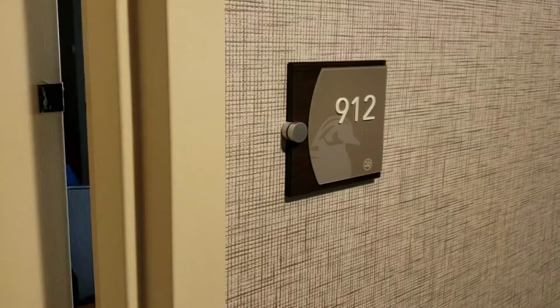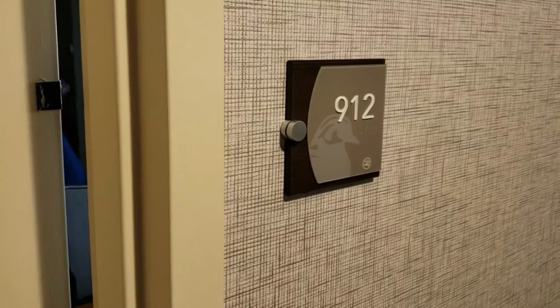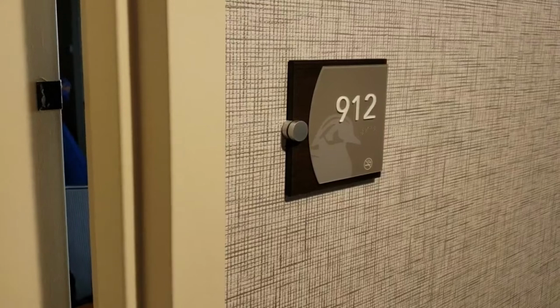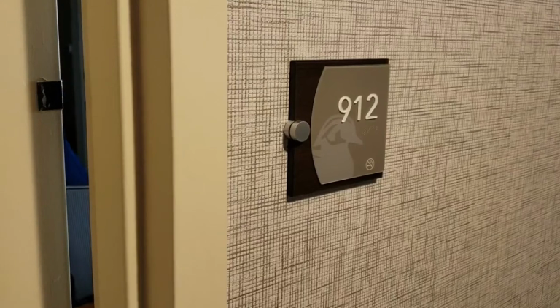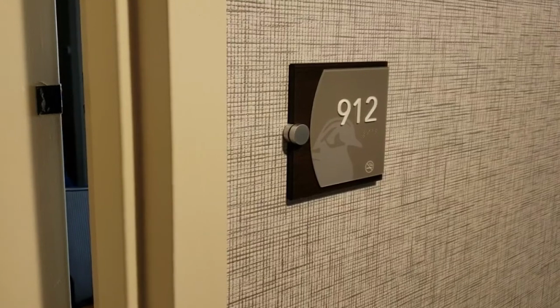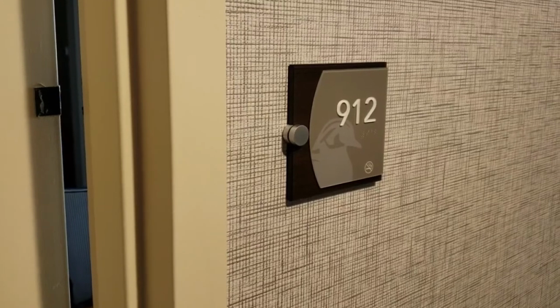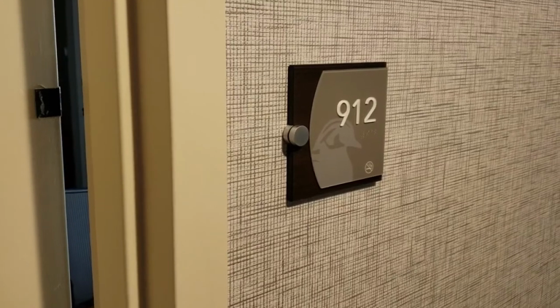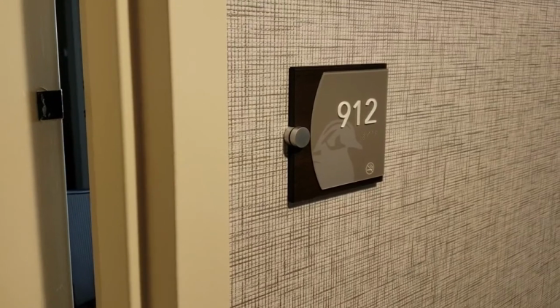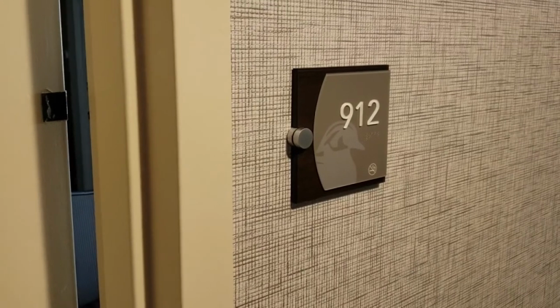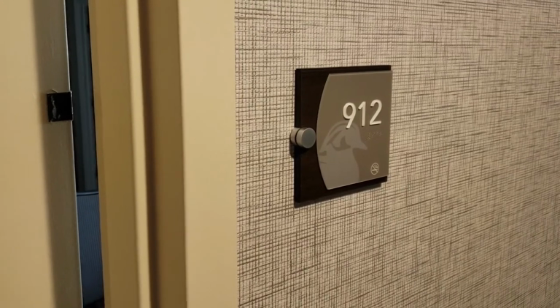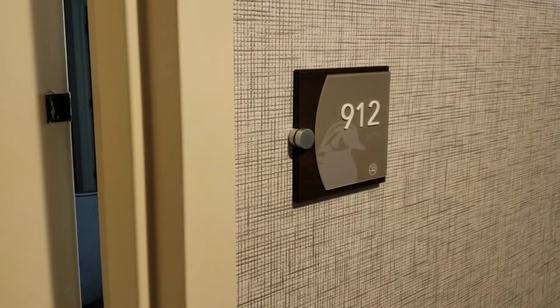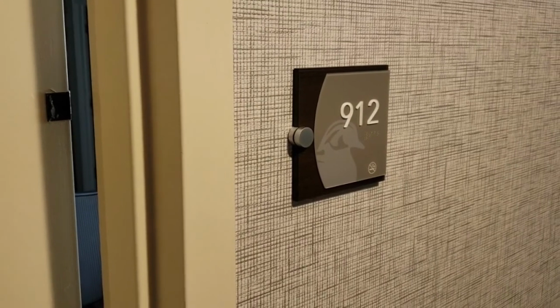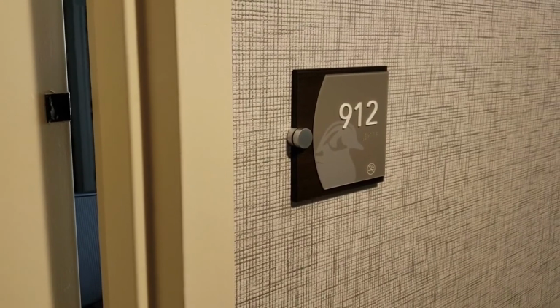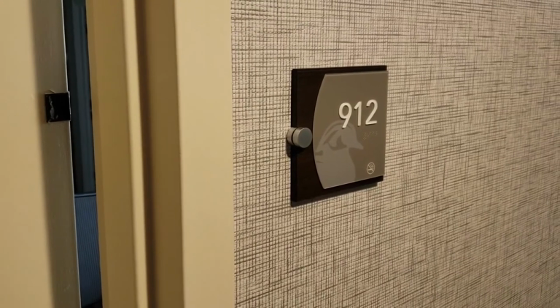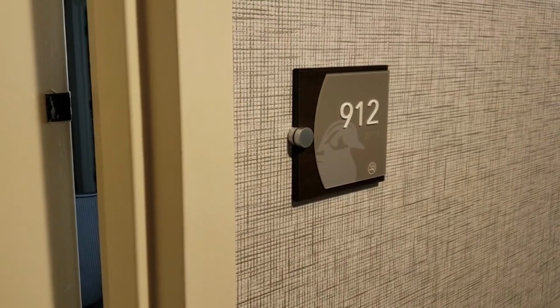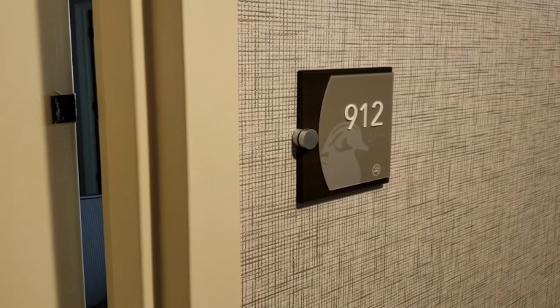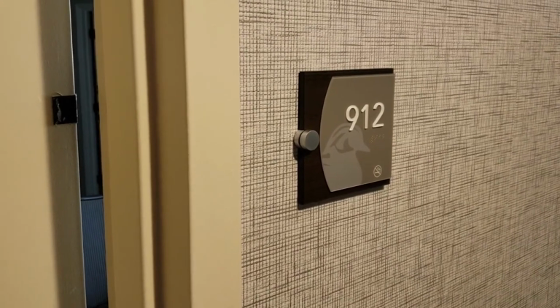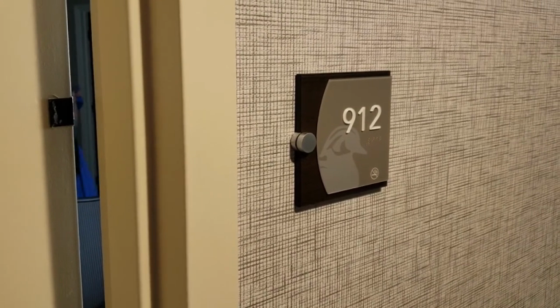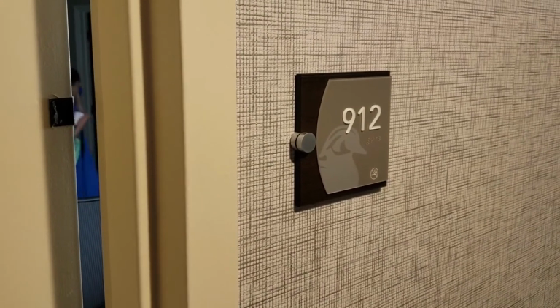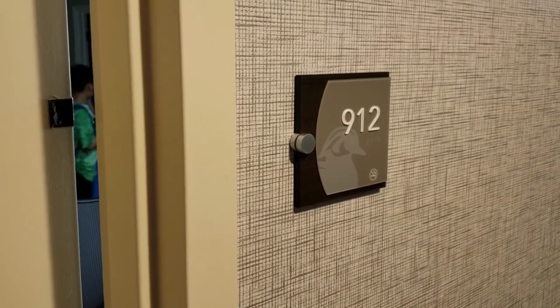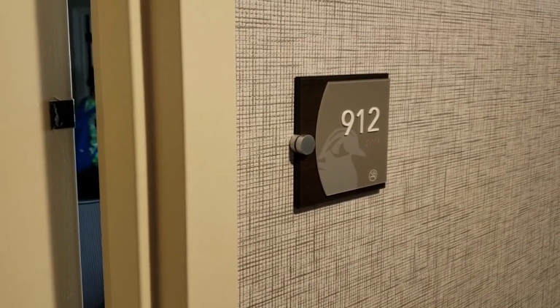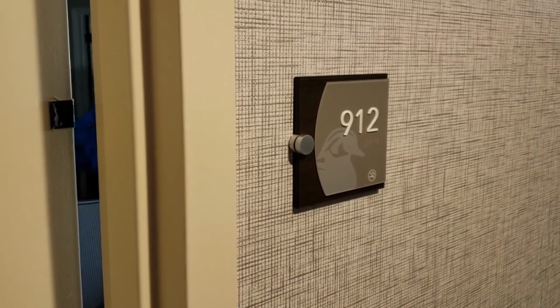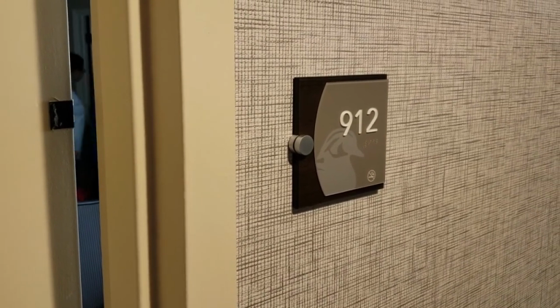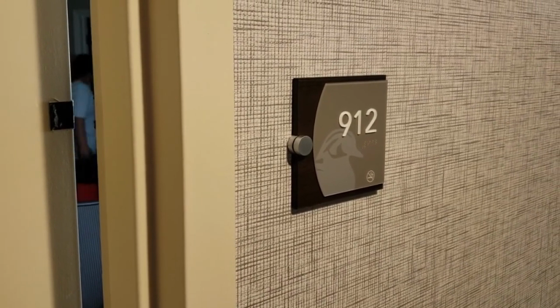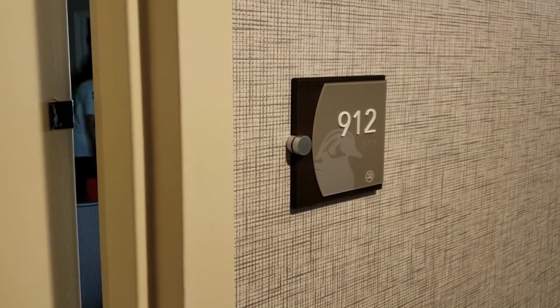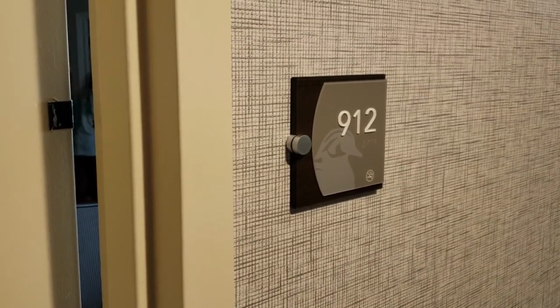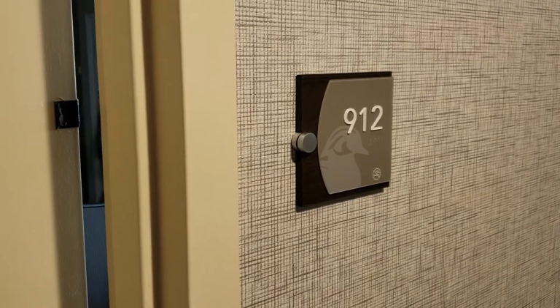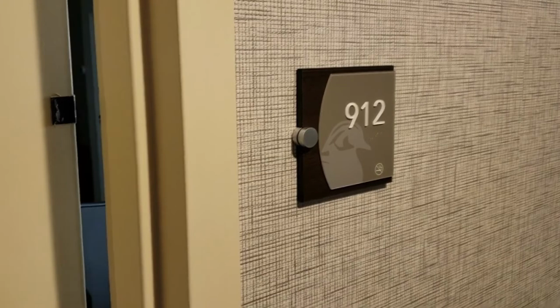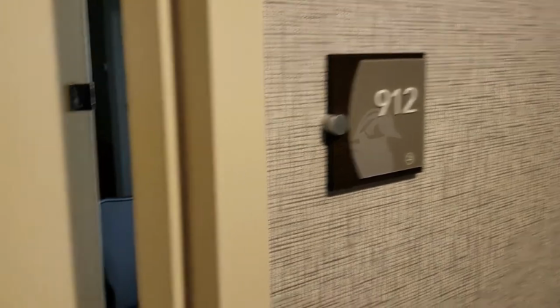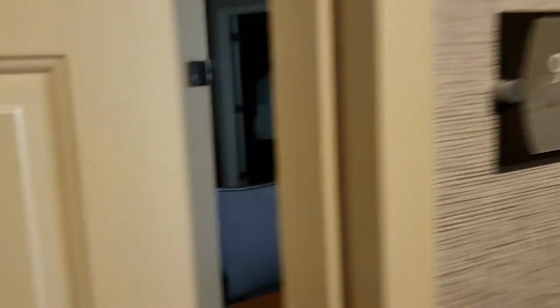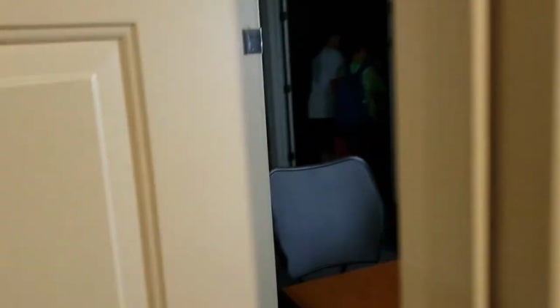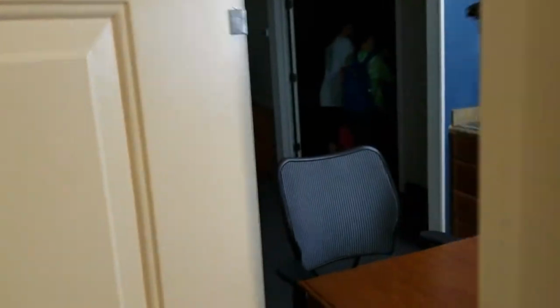Today we're staying at Homewood Suites in the heart of the French Quarter, Louisiana. This is room 912.